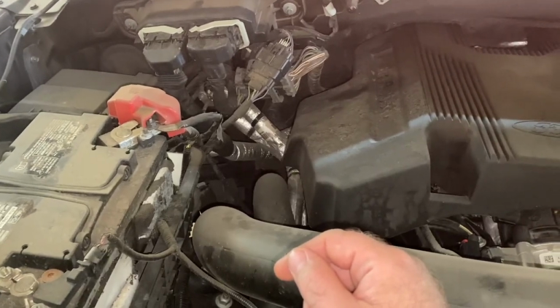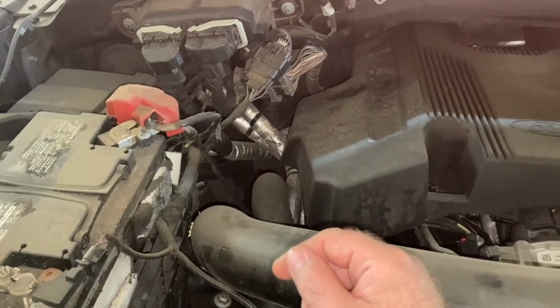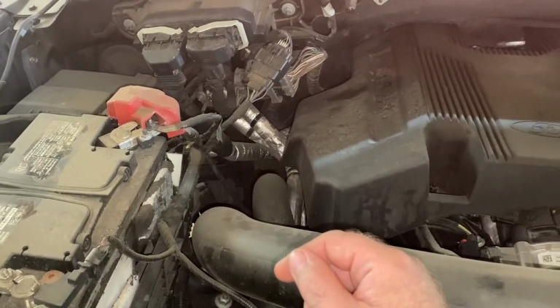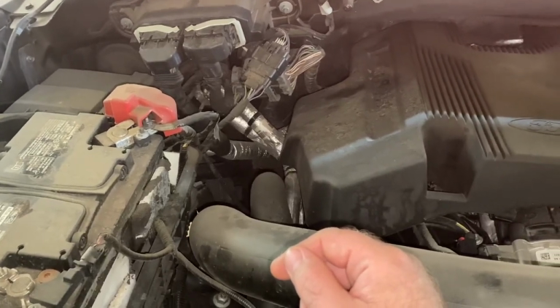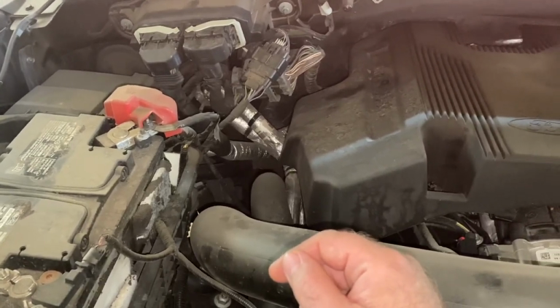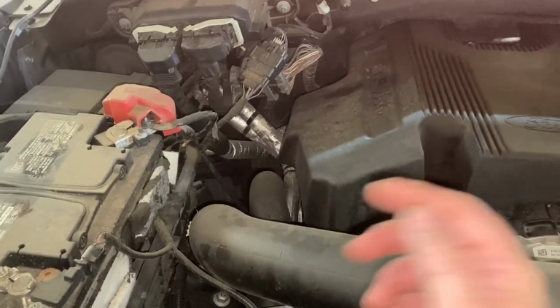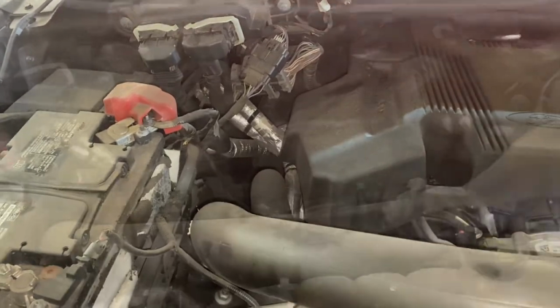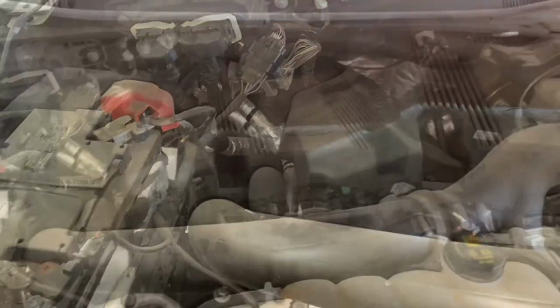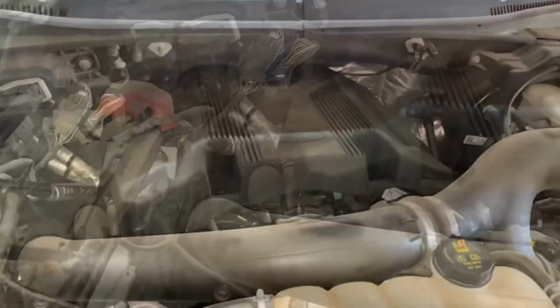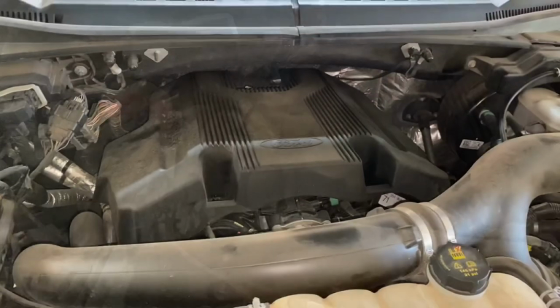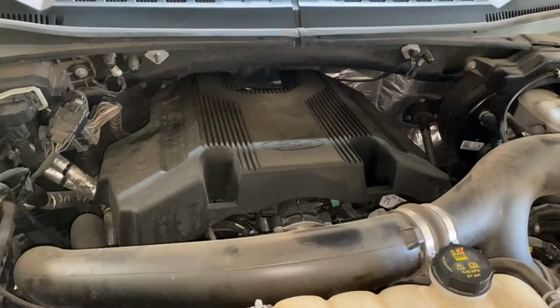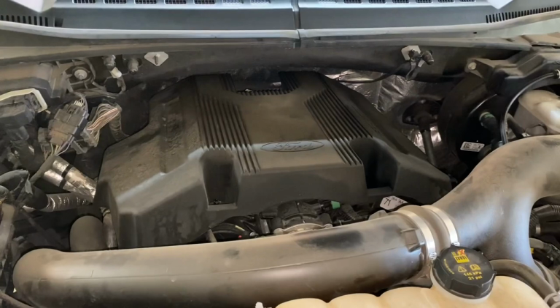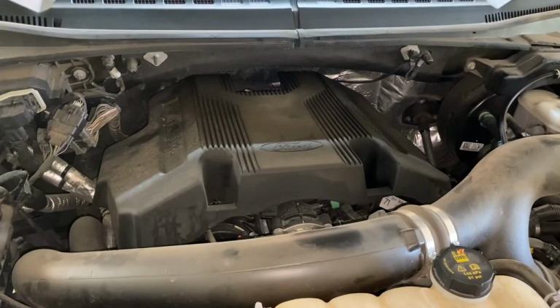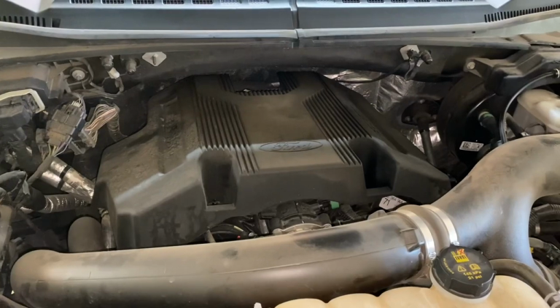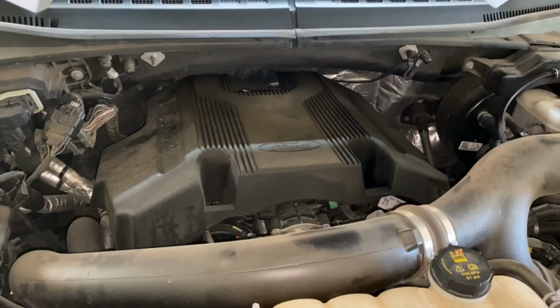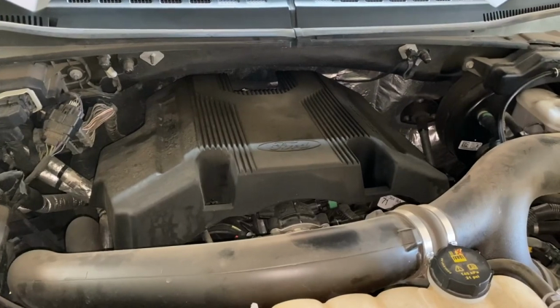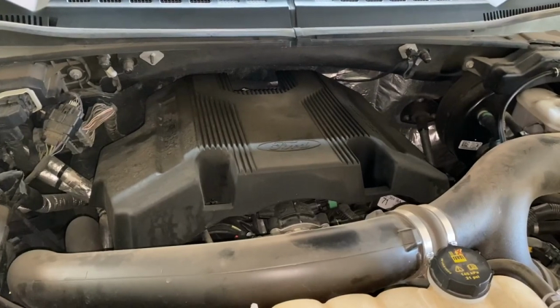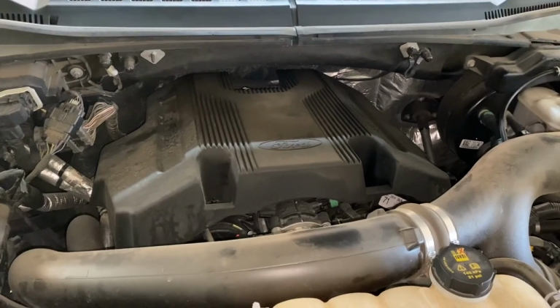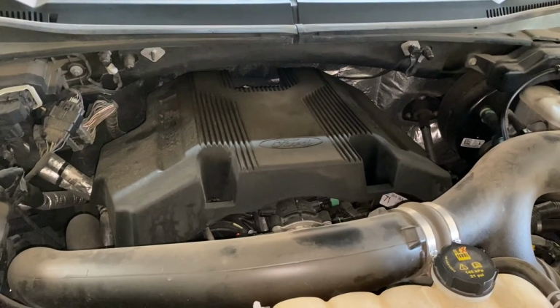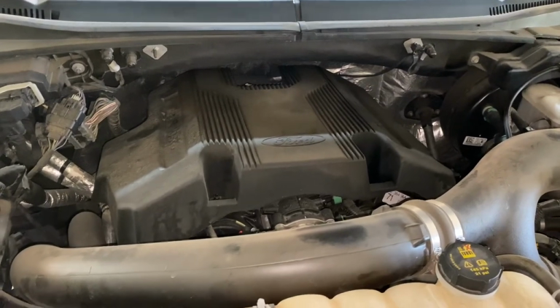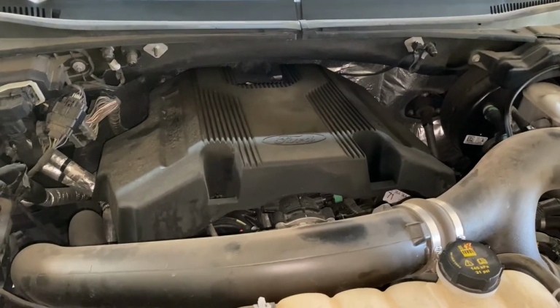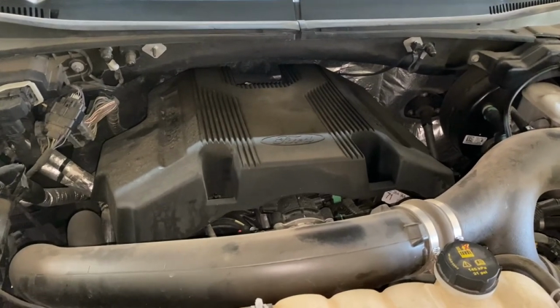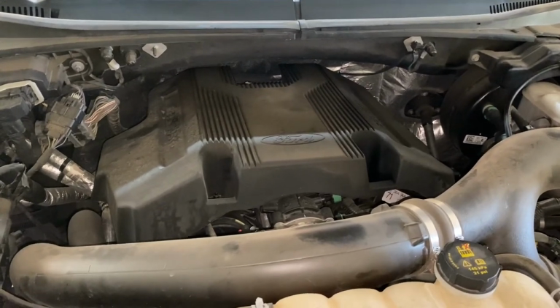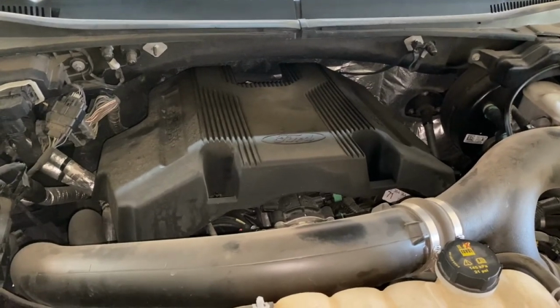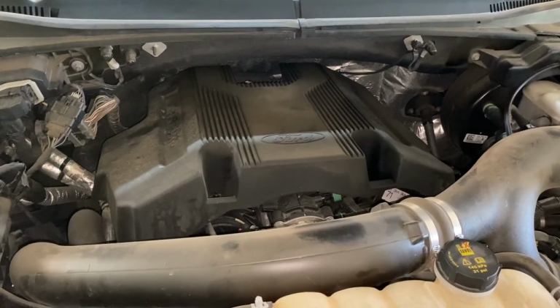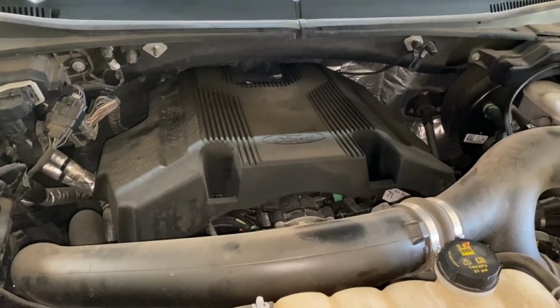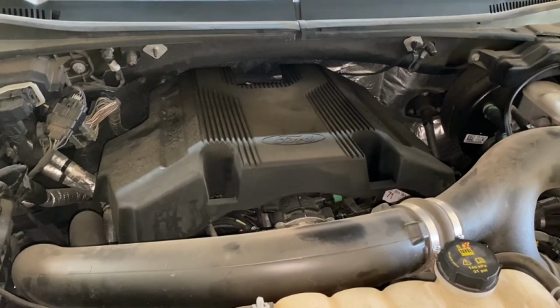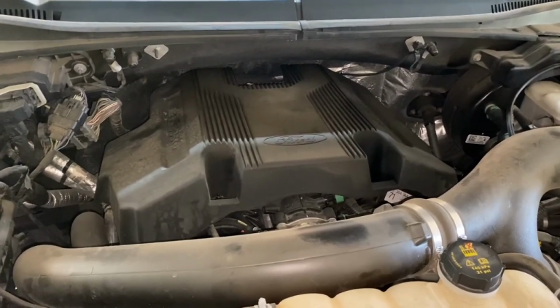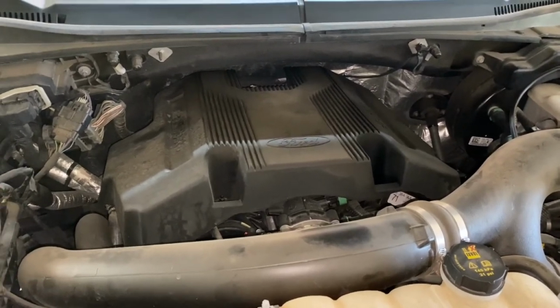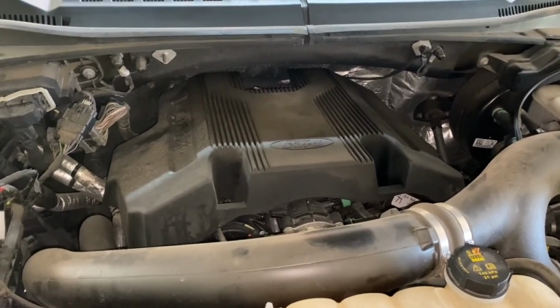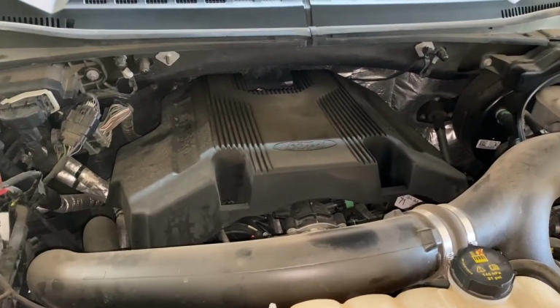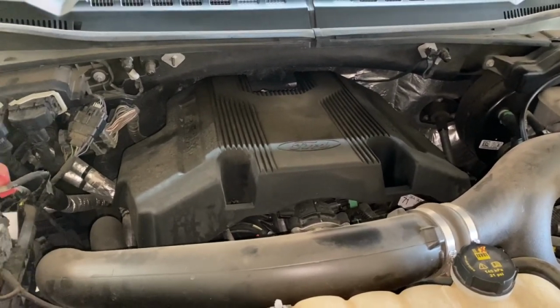So we're going to start this installation. Our first step is going to be taking off this engine cover — it uses a 10 millimeter.